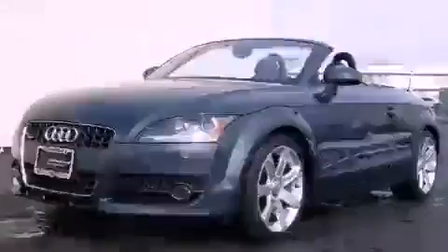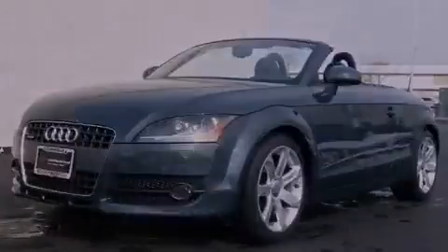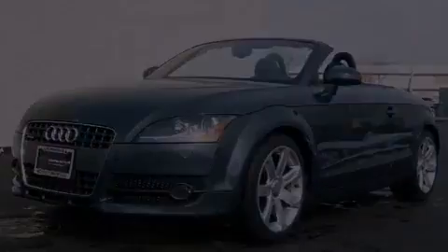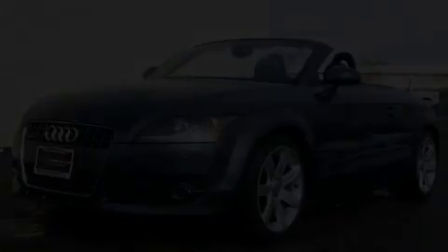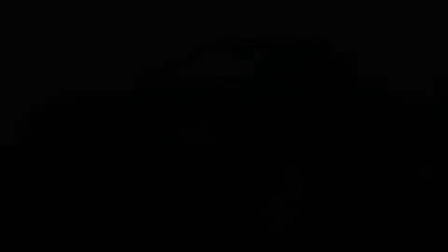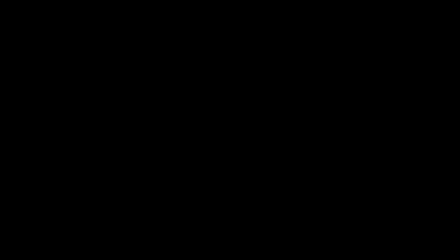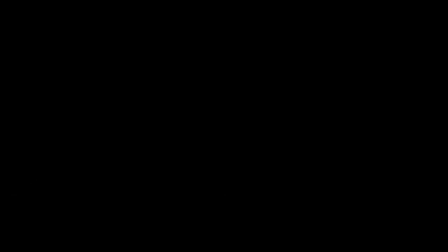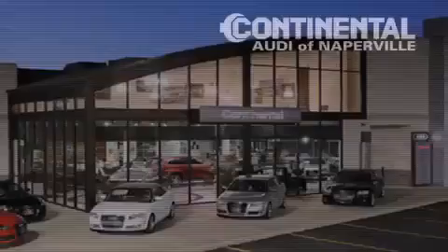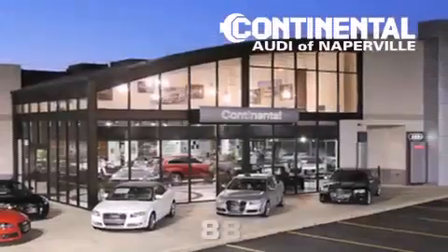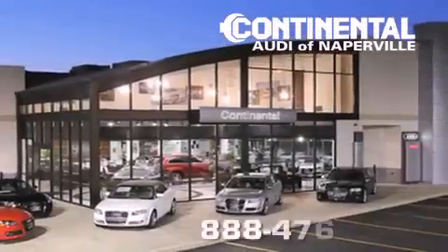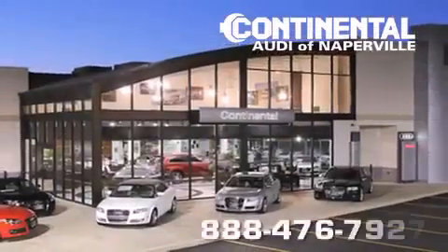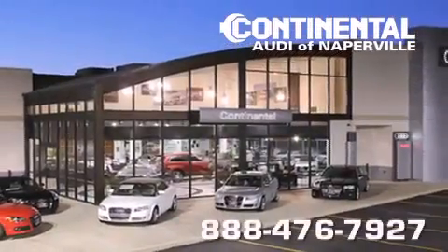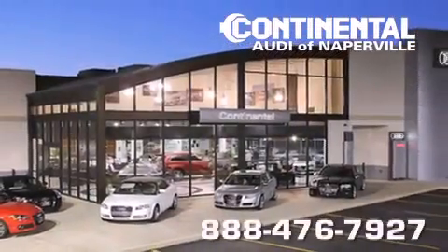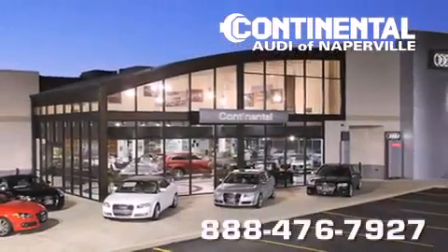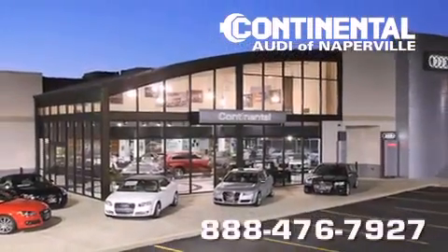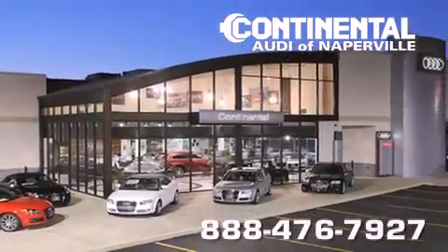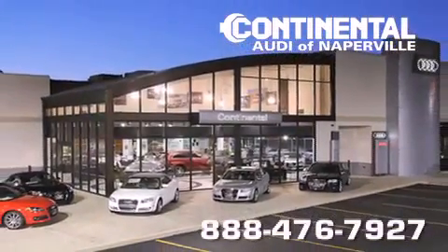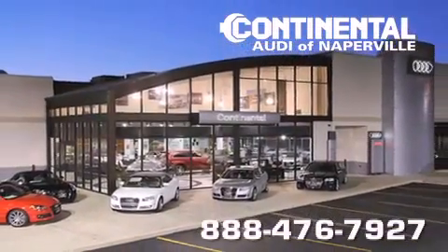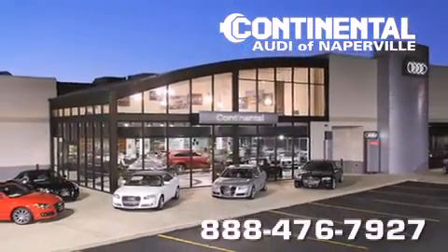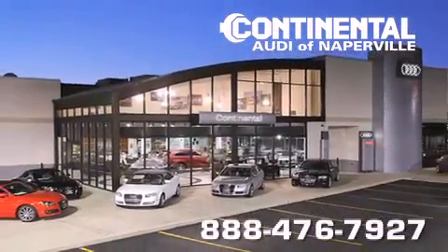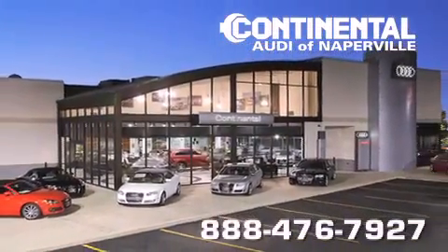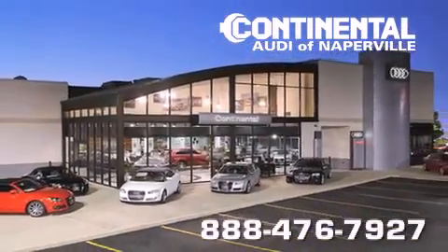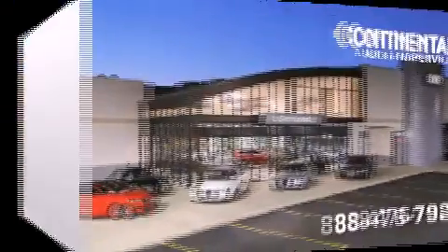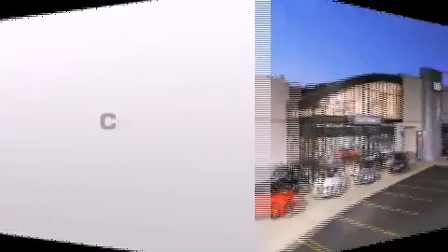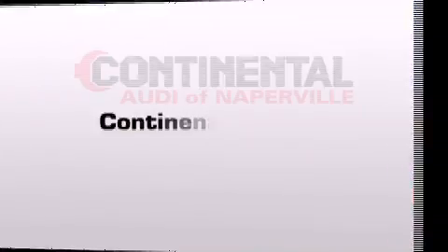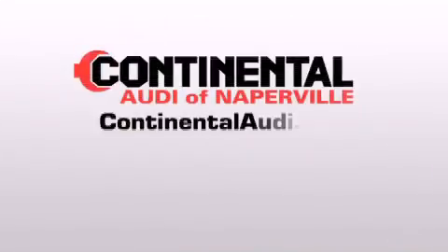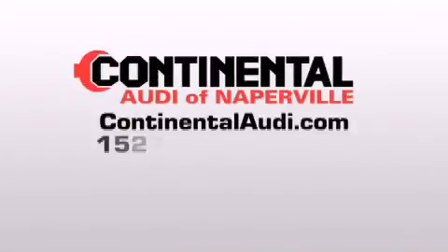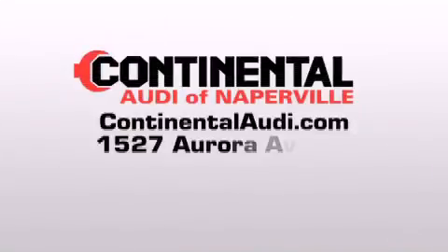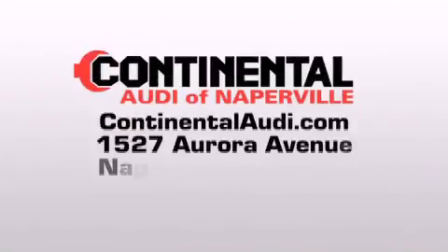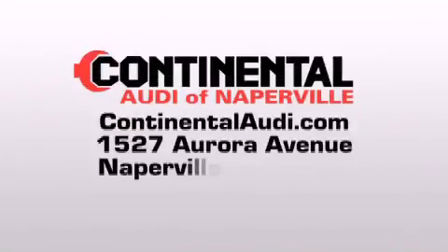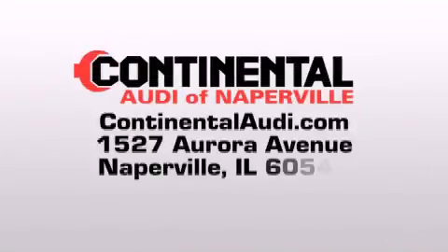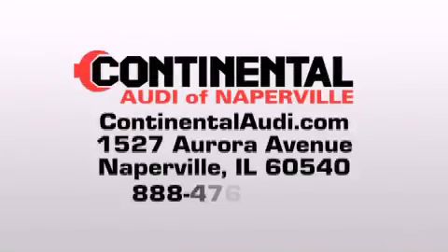Continental Audi is a proud member of the Naperville Test Track. Visit us today for your best test drive experience ever.